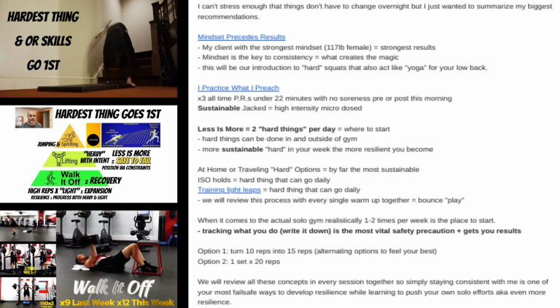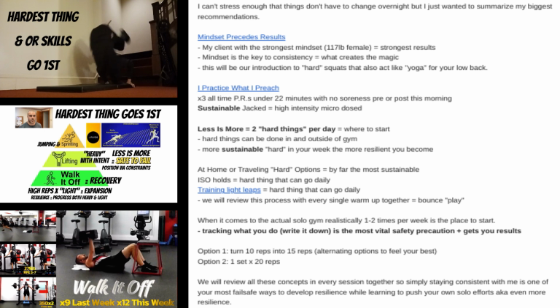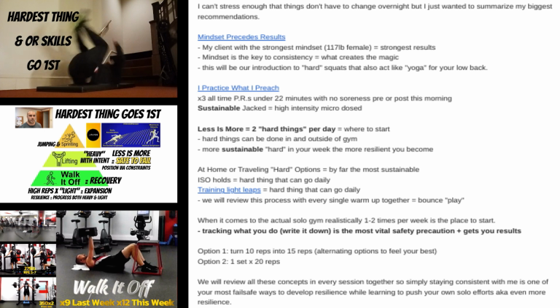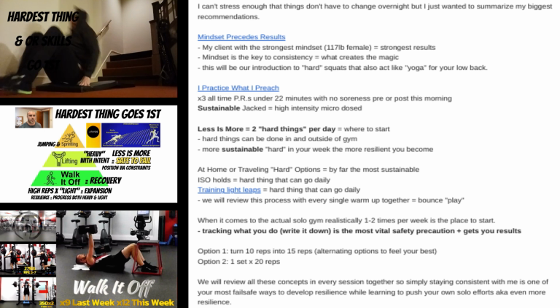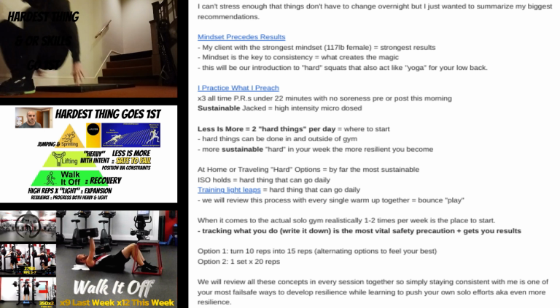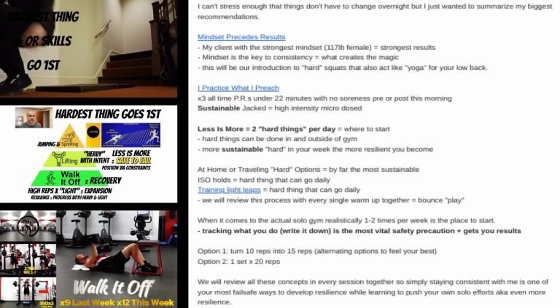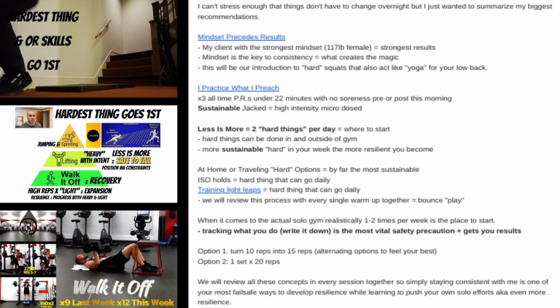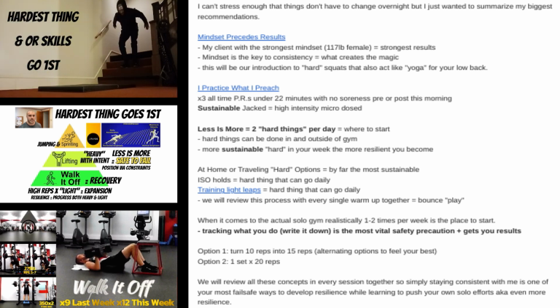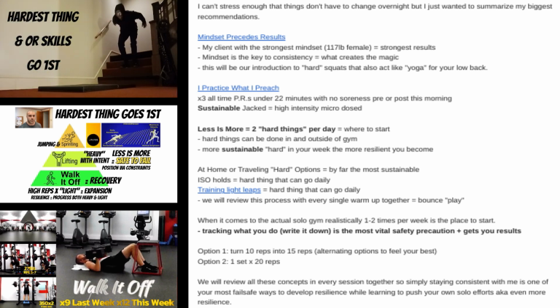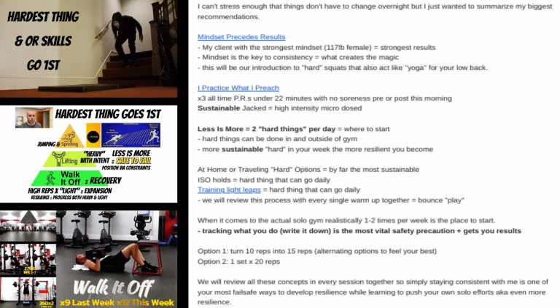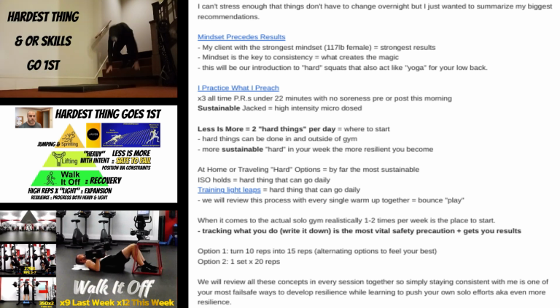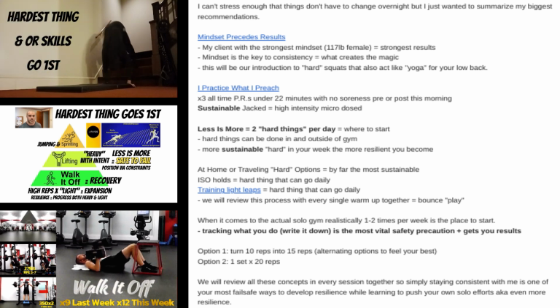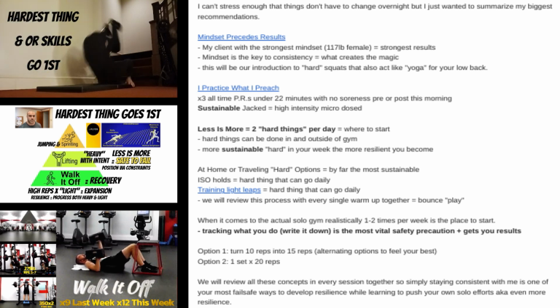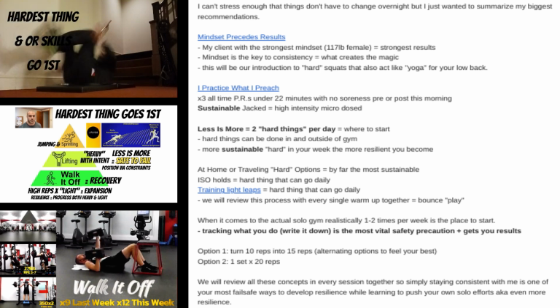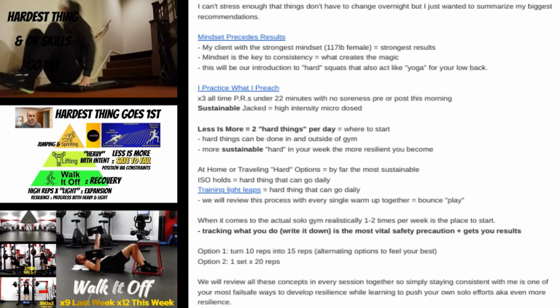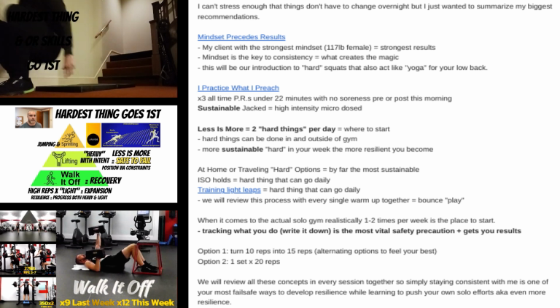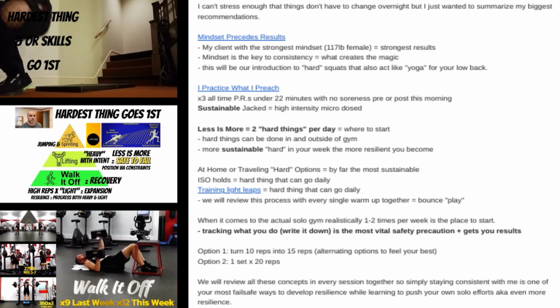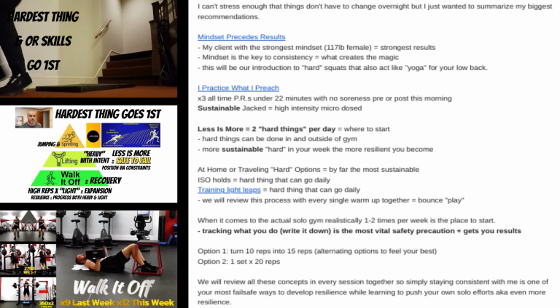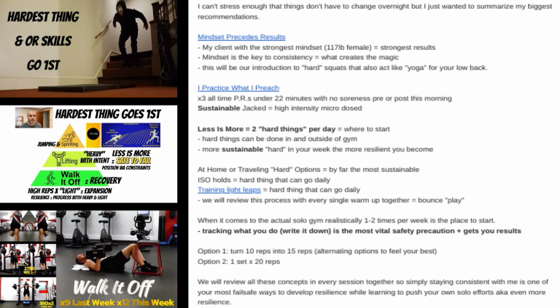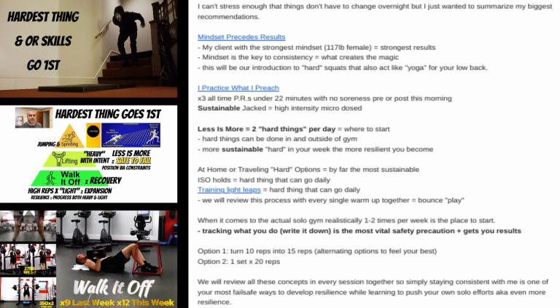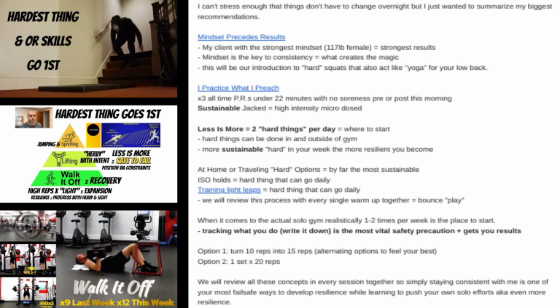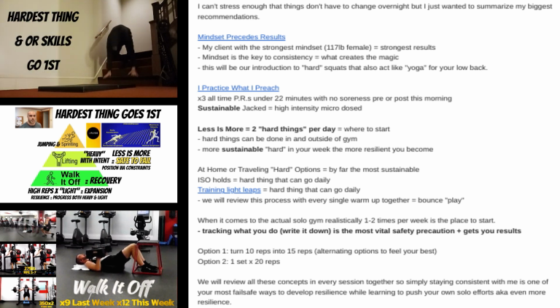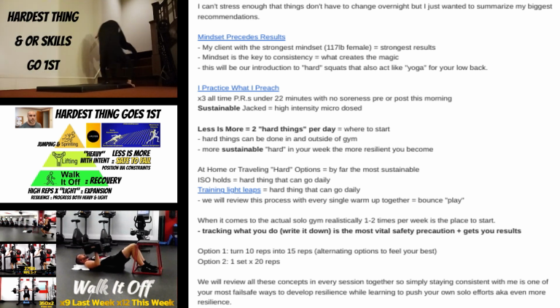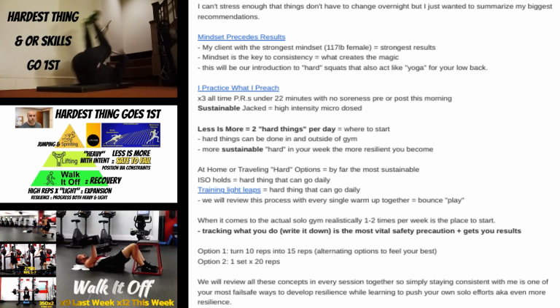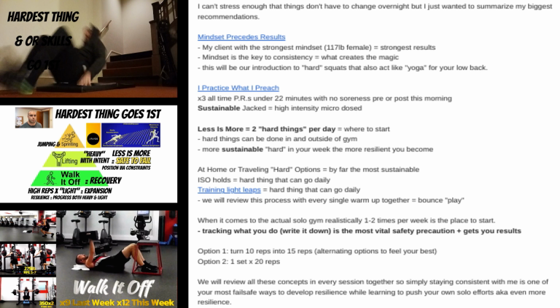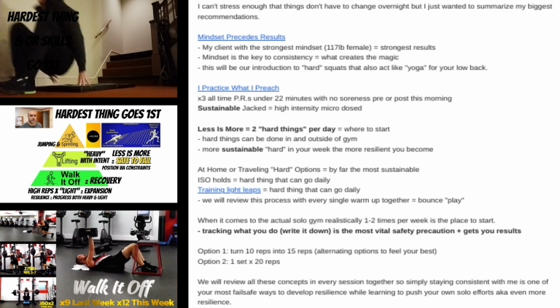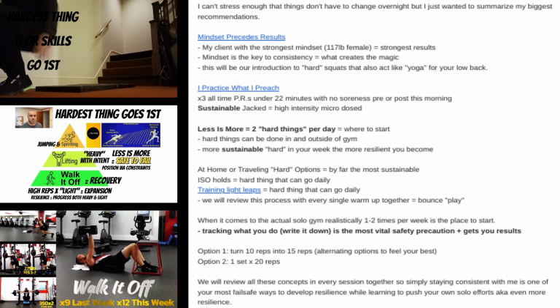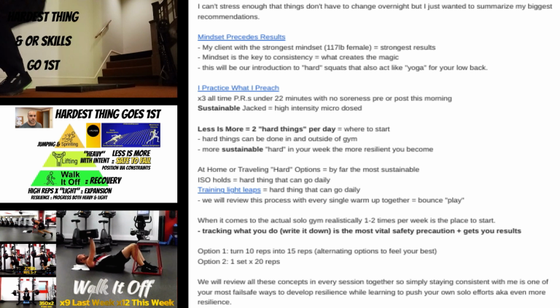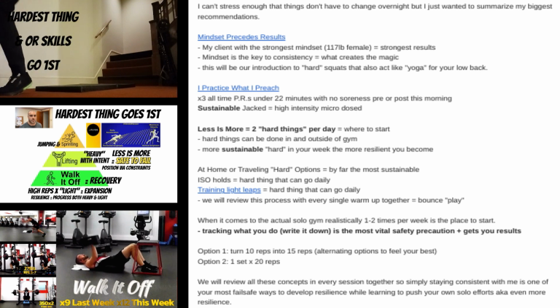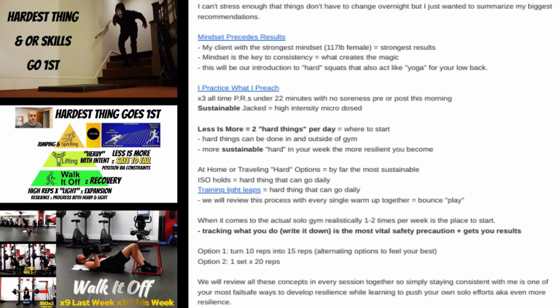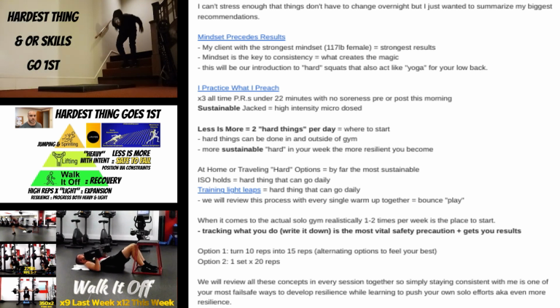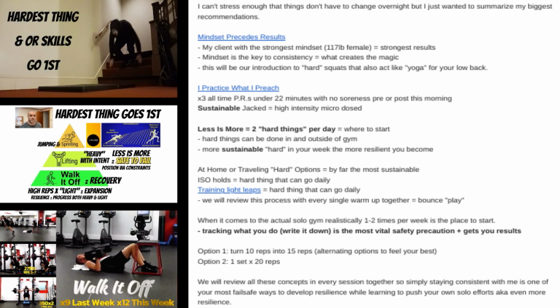So just ask yourself: how many reps of this thing would I need to do in order to get a sufficient stimulus? If the answer is not that many, then it's probably a good thing to do — you can probably accomplish a lot very efficiently with it.